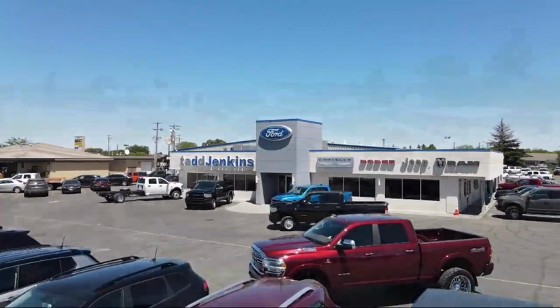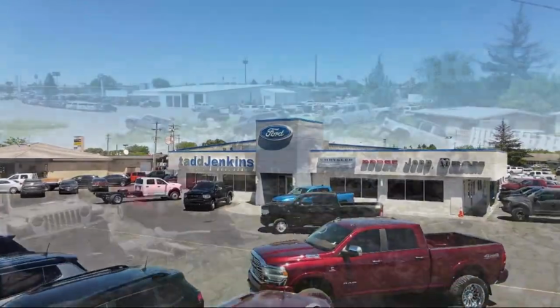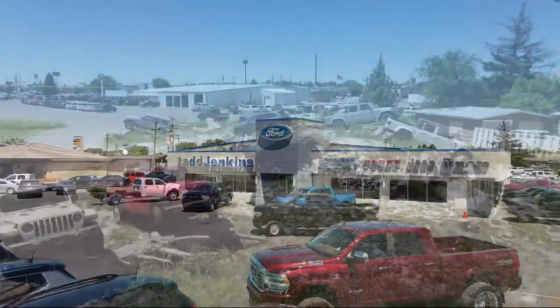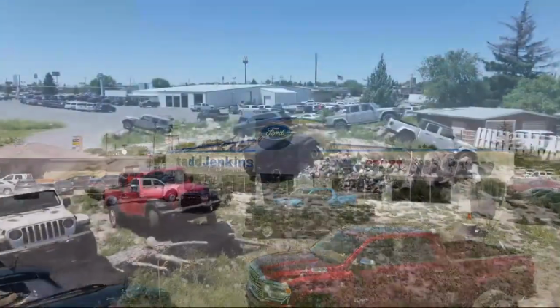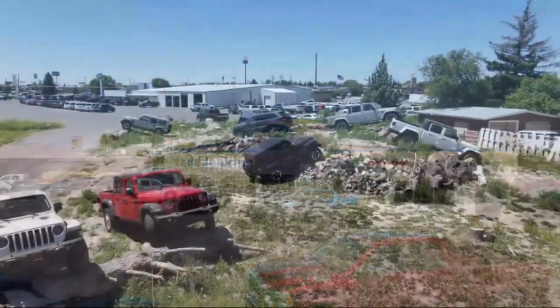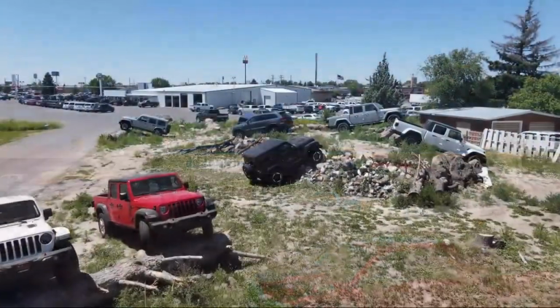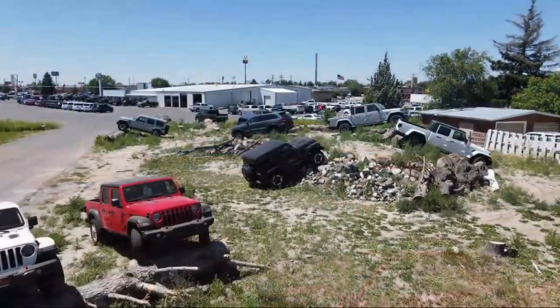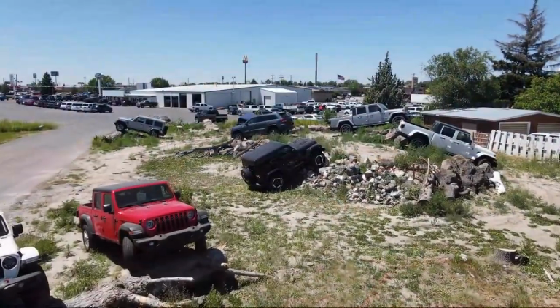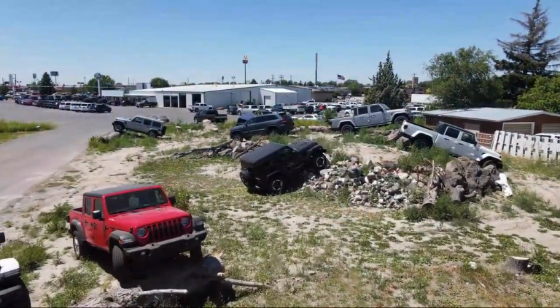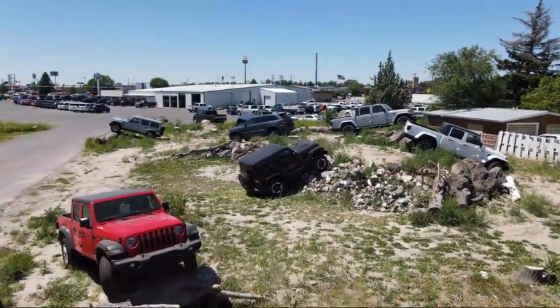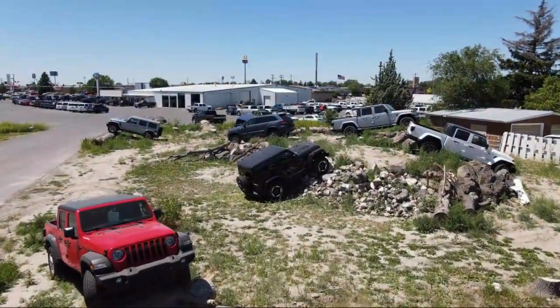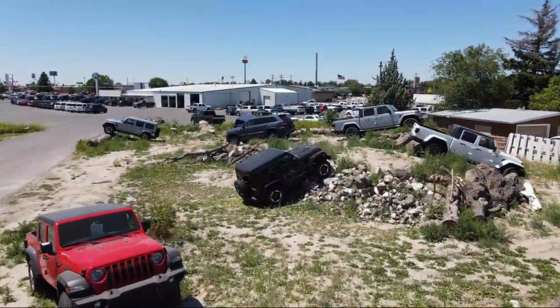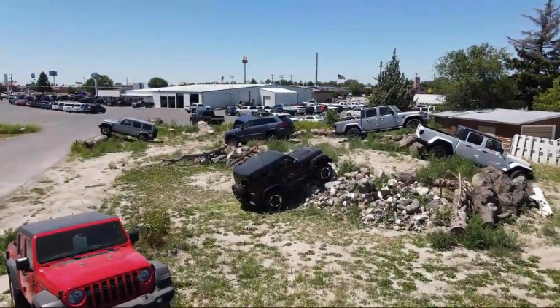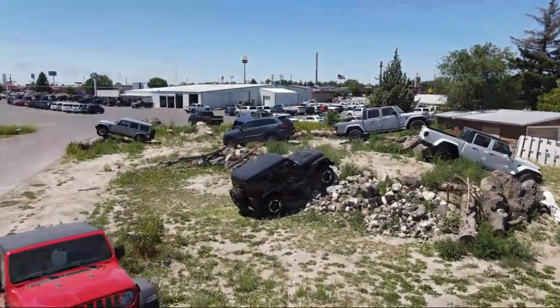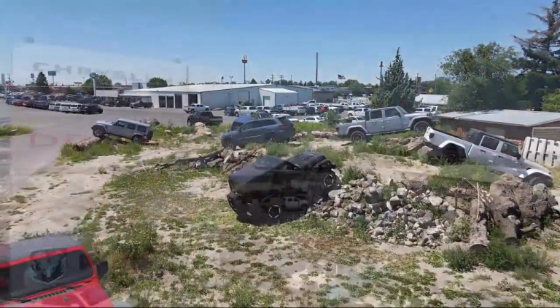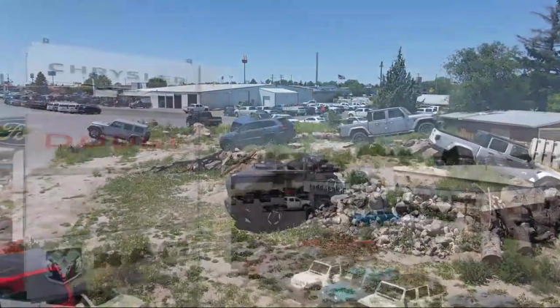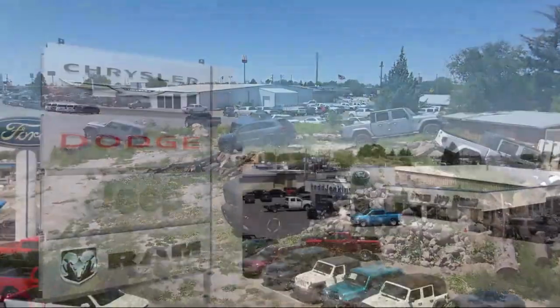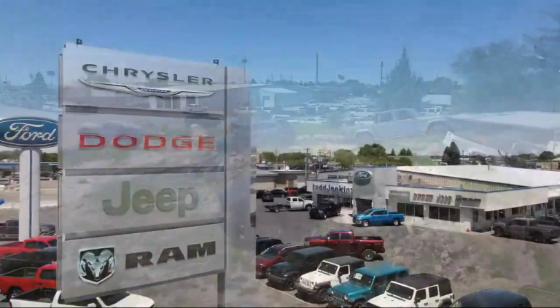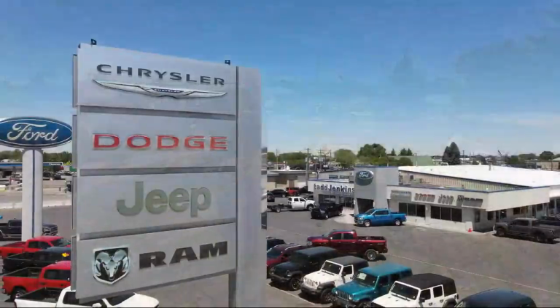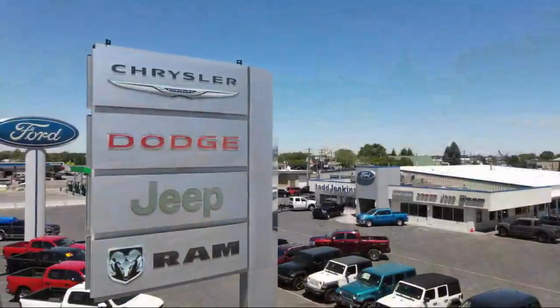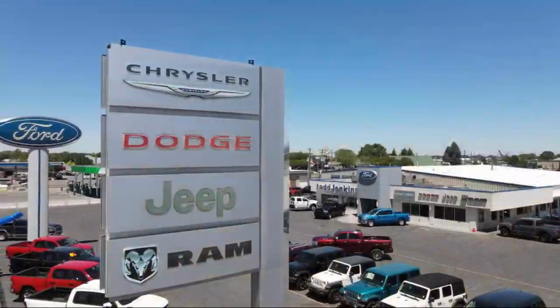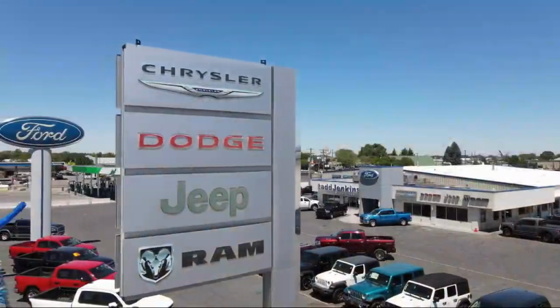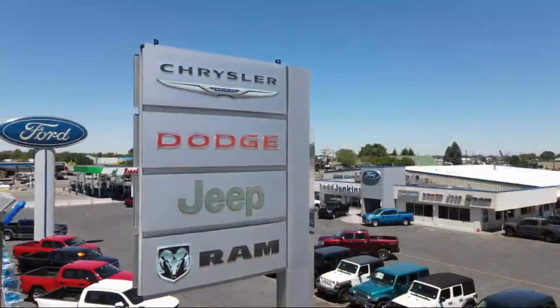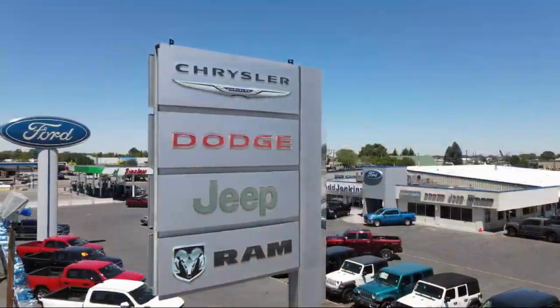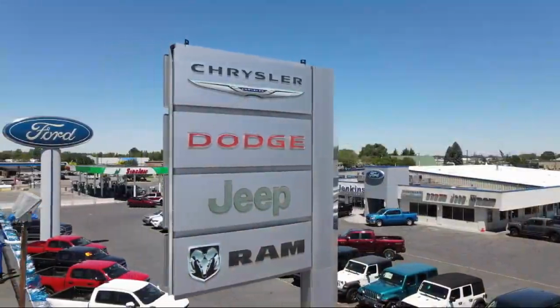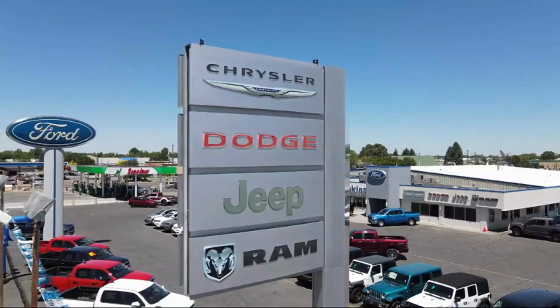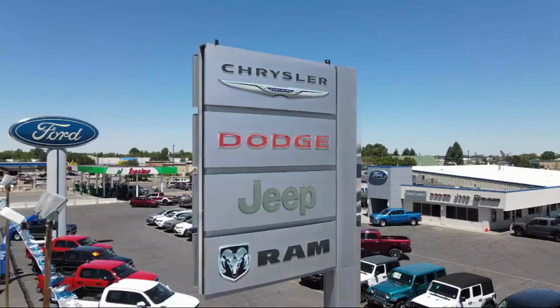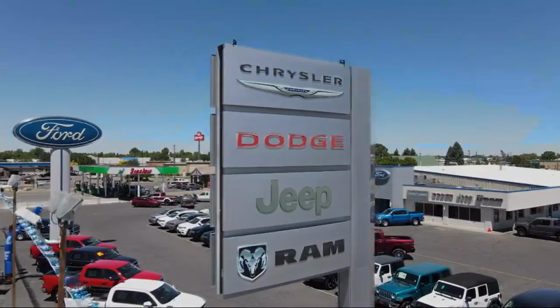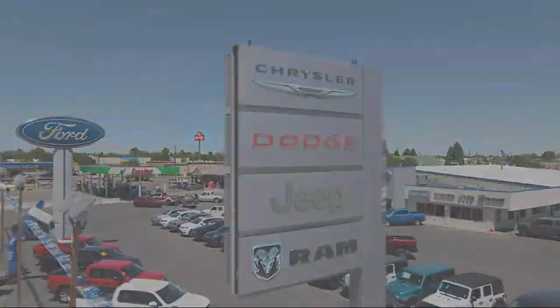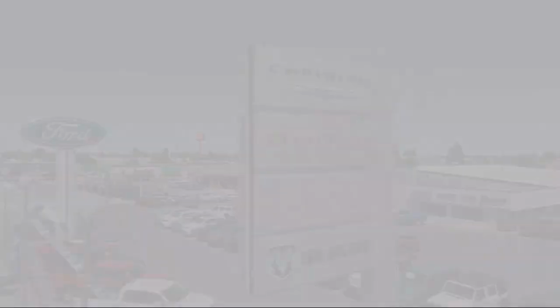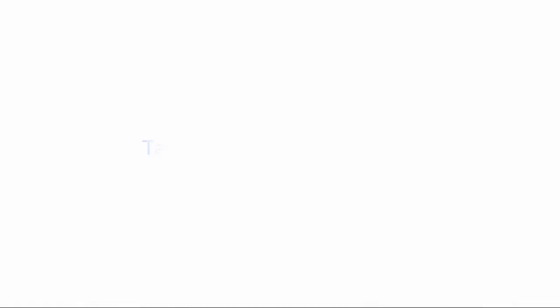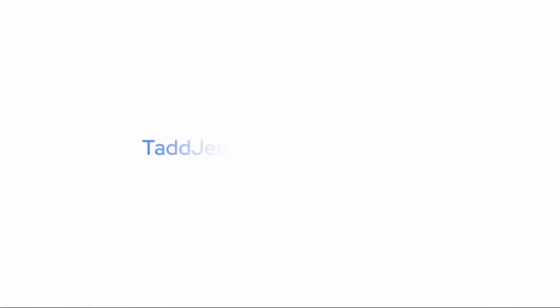So give us a call or stop by today. Tad Jenkins Chevy, where small town values endure.